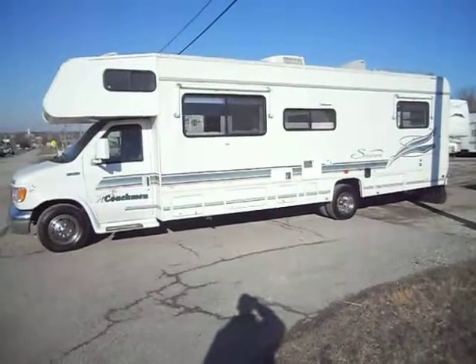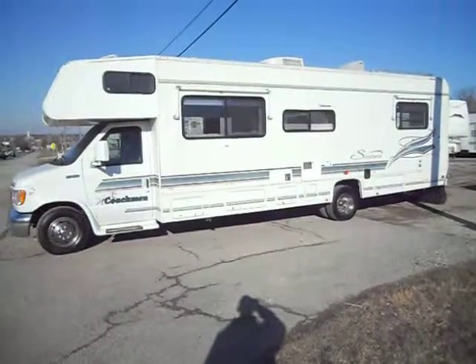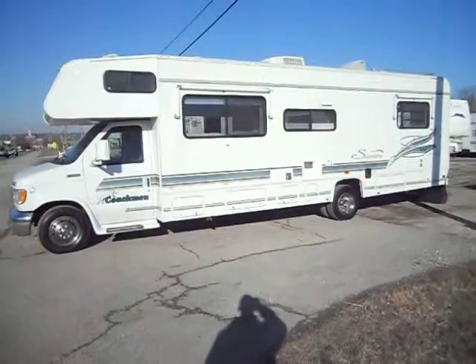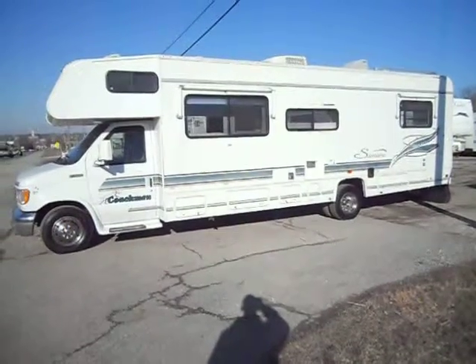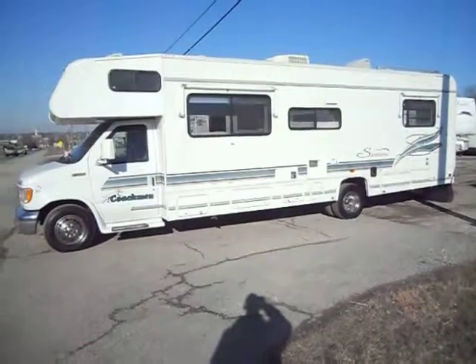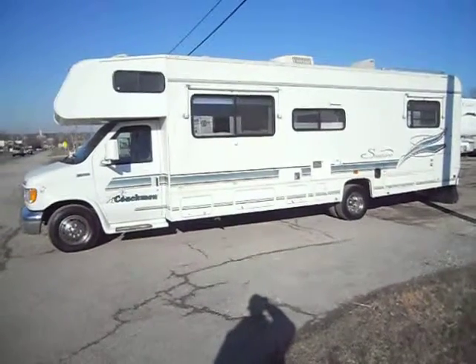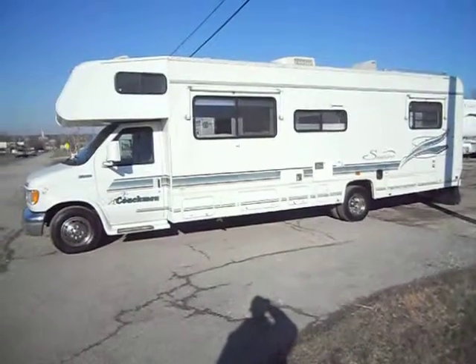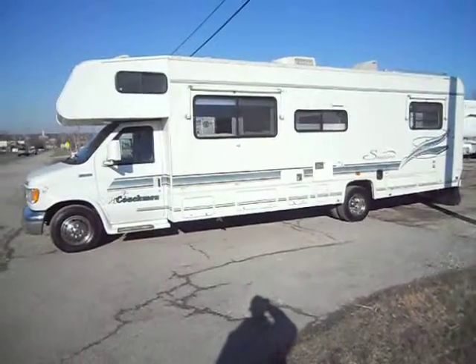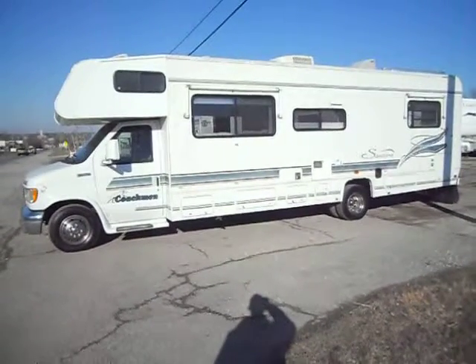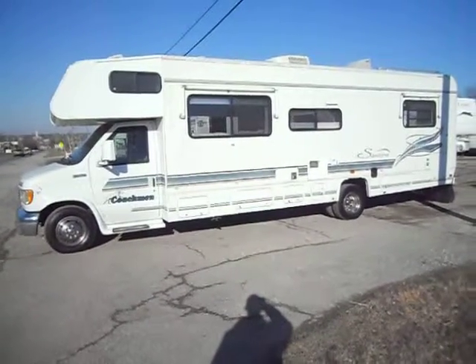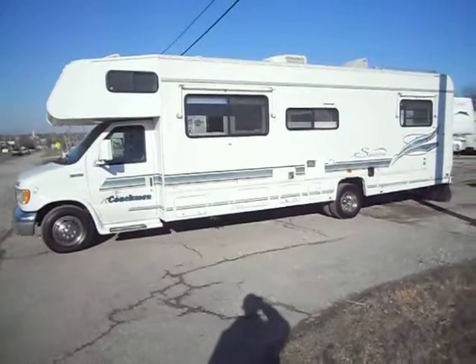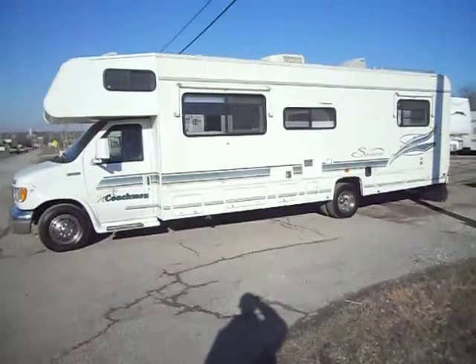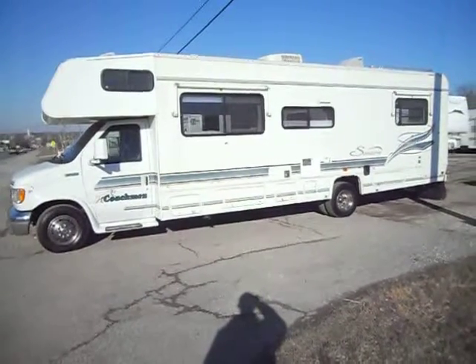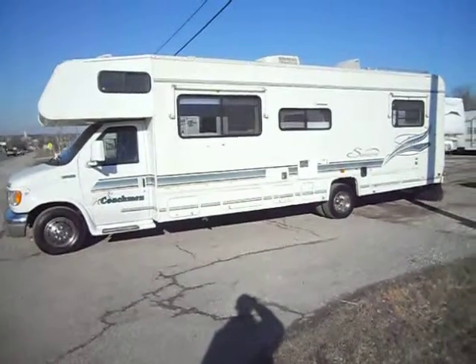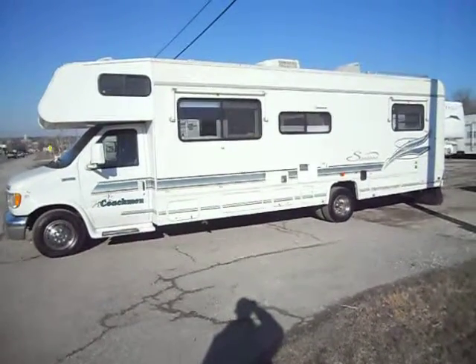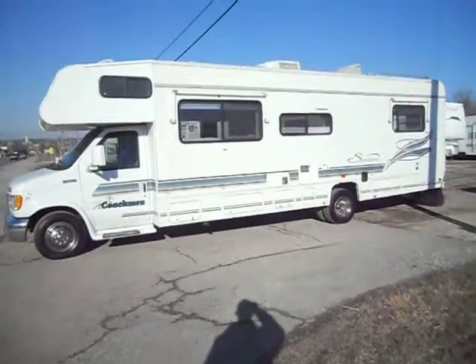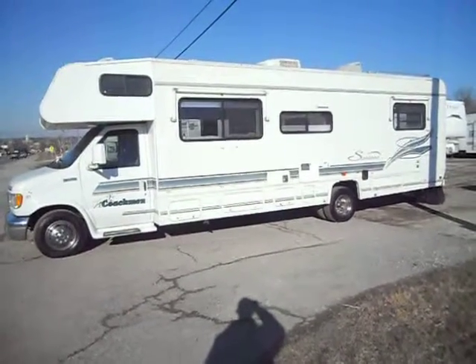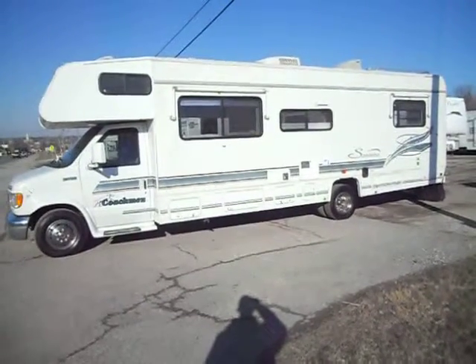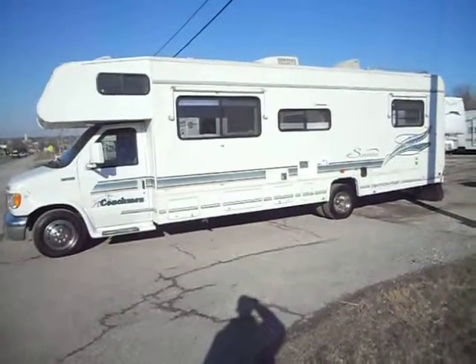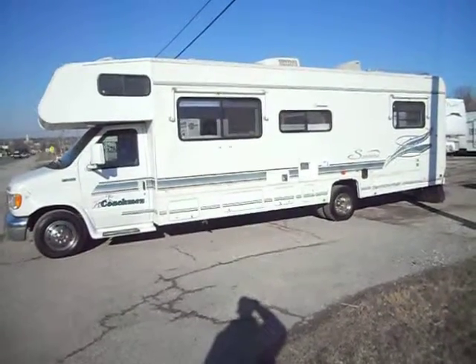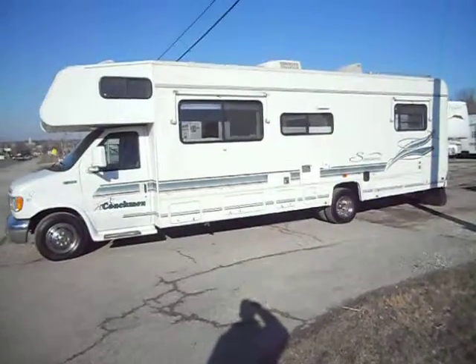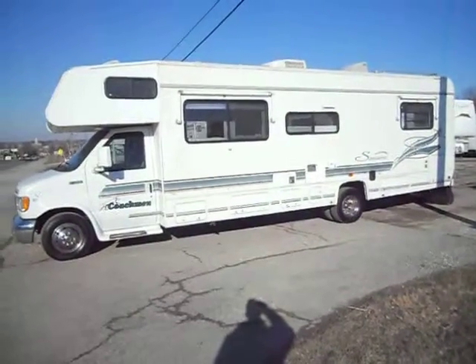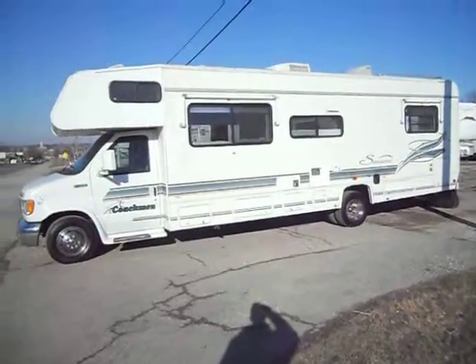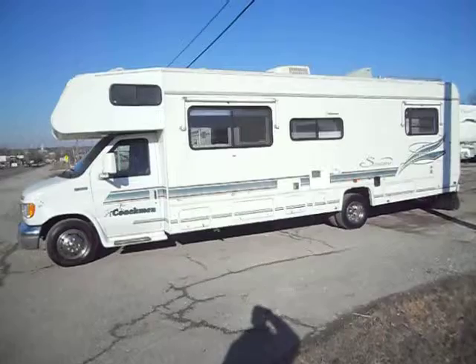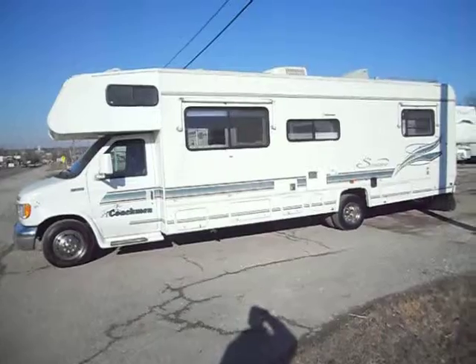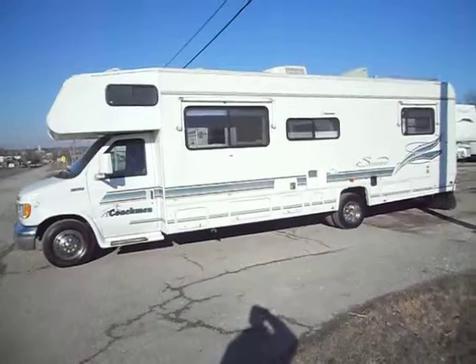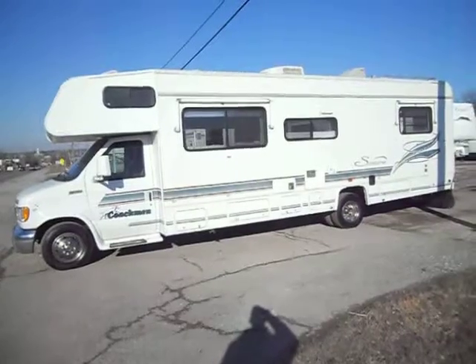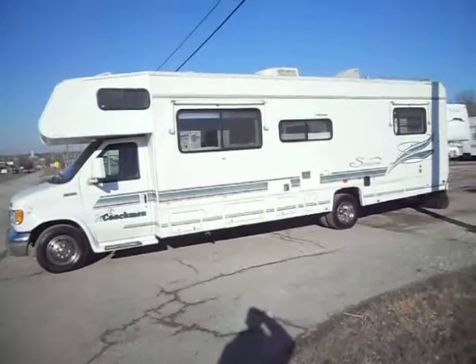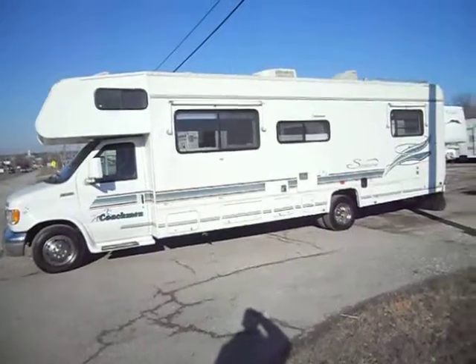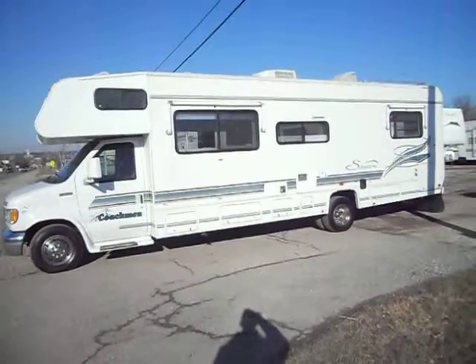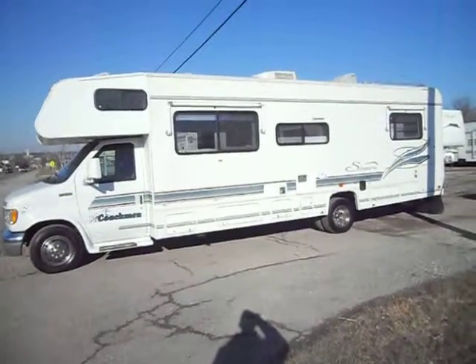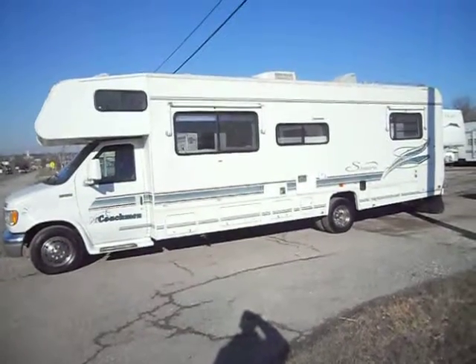Welcome to 4Zs RVs. Today what we have for sale is a 1998 Coachman Catalina 304.